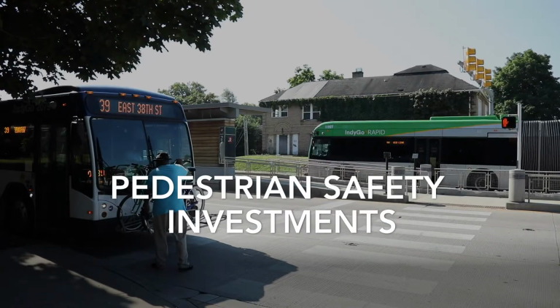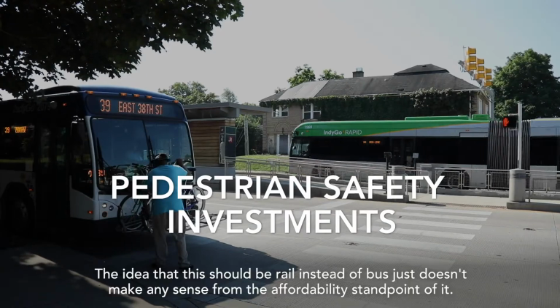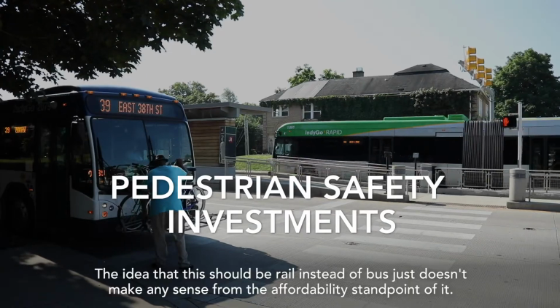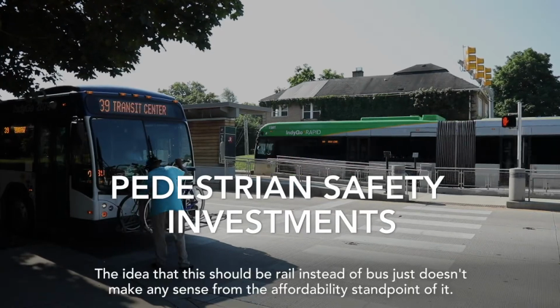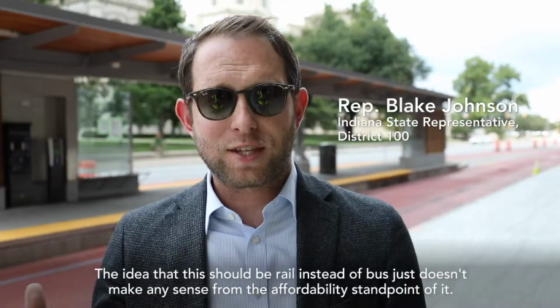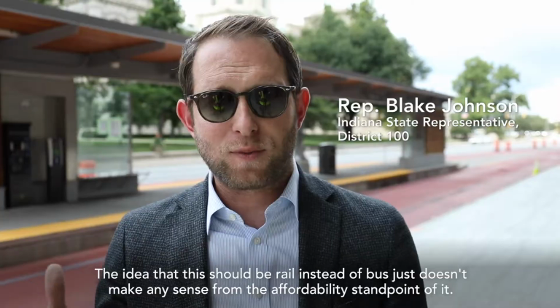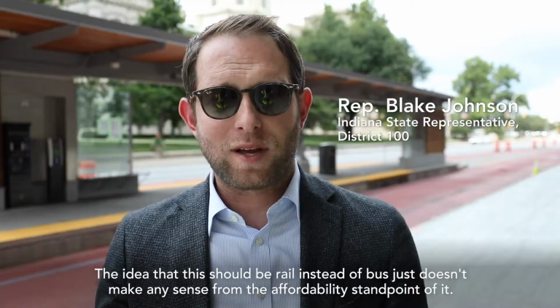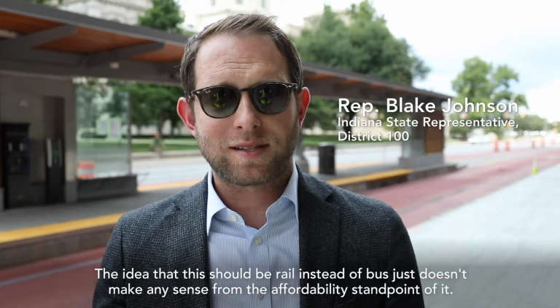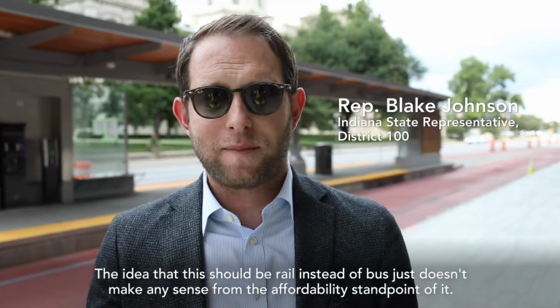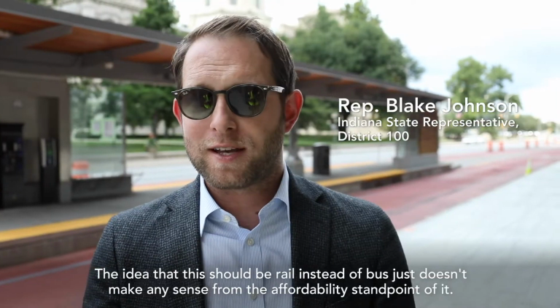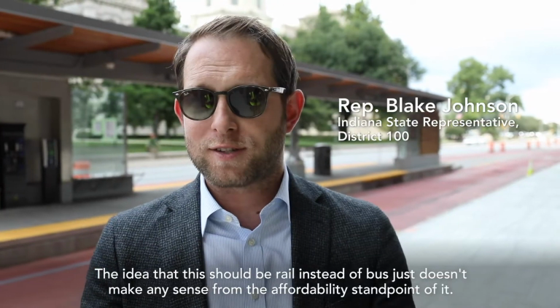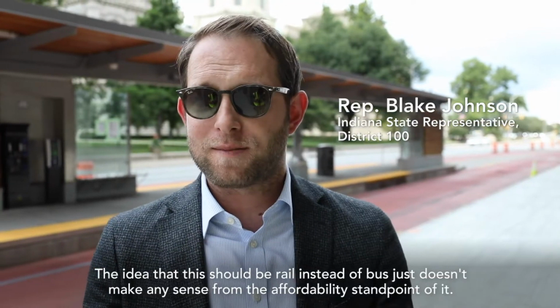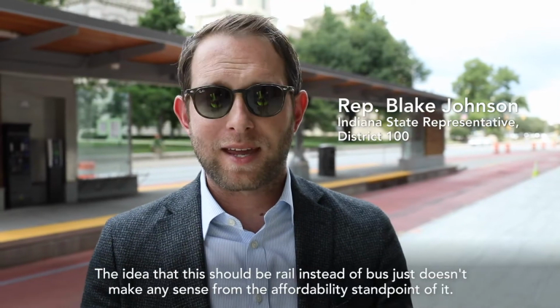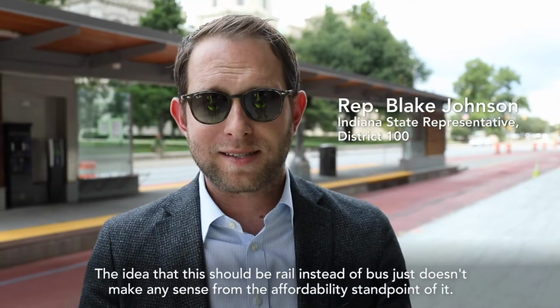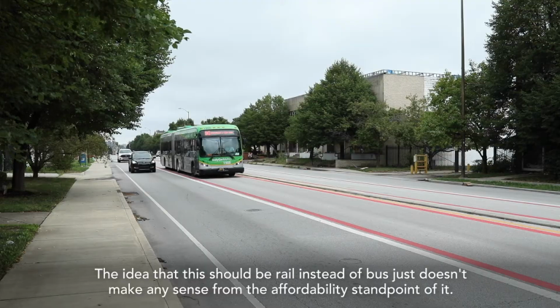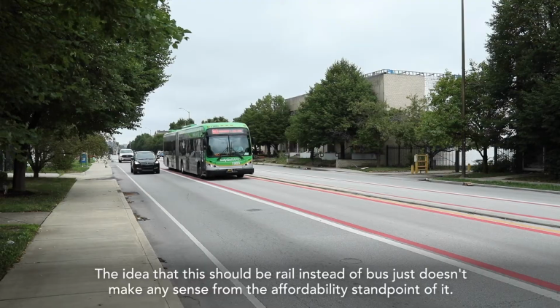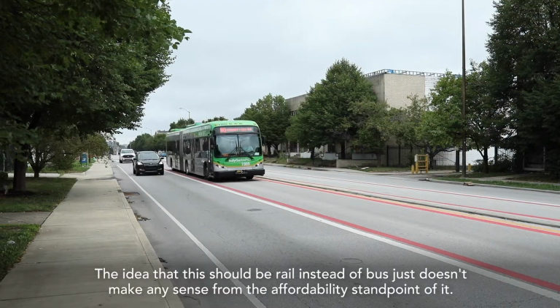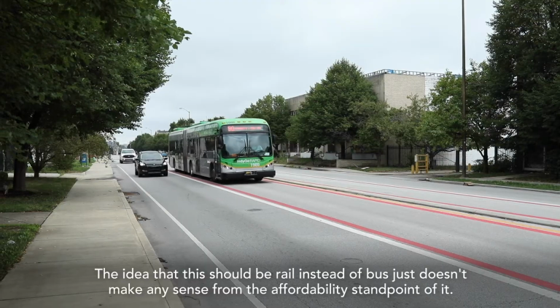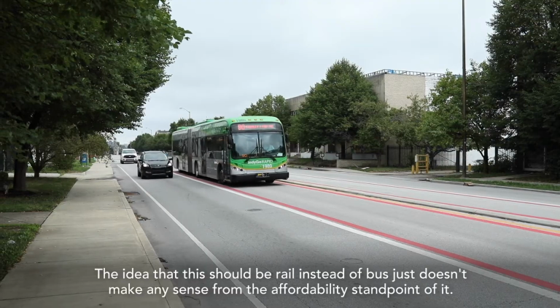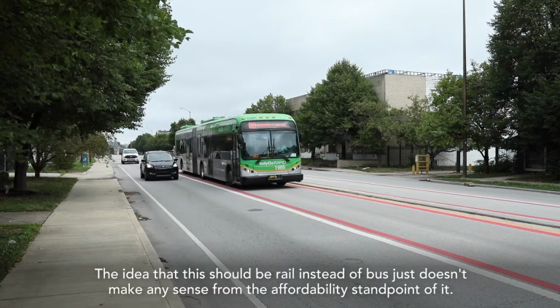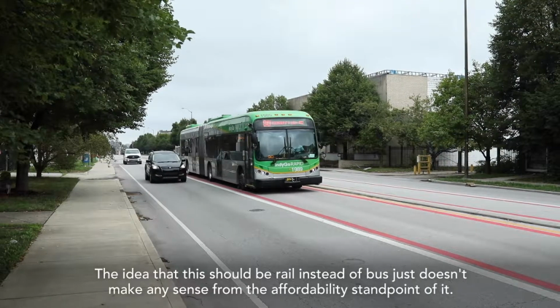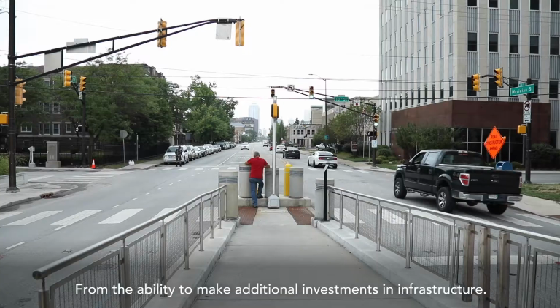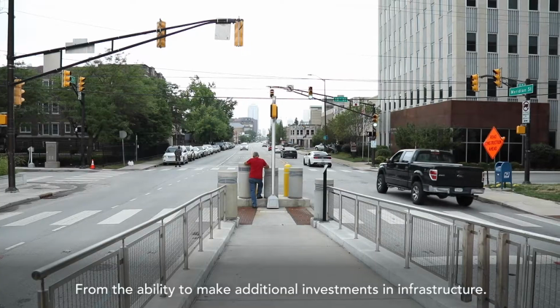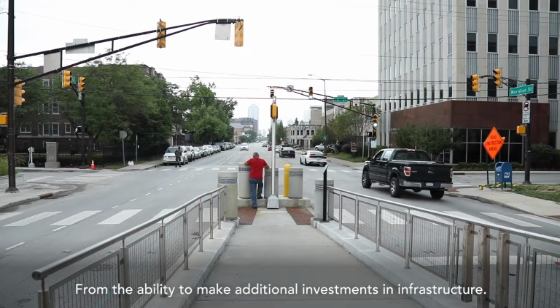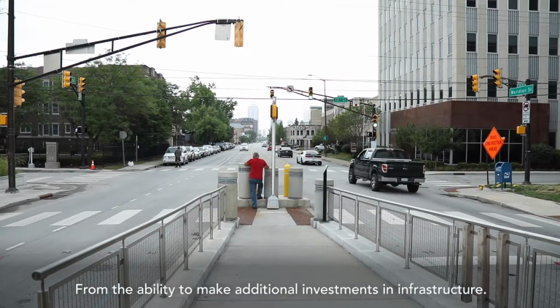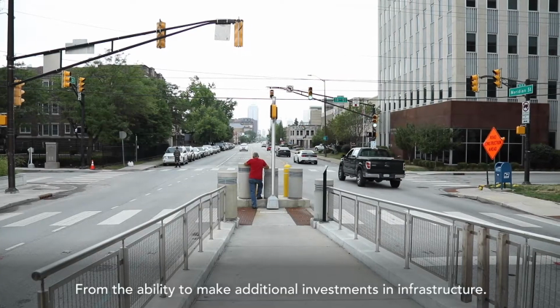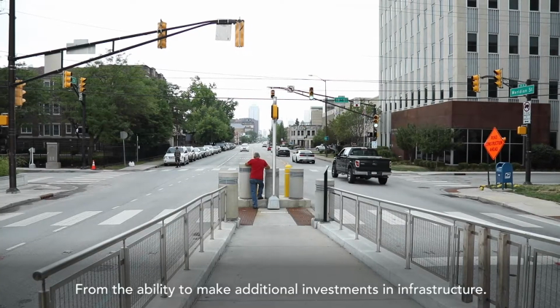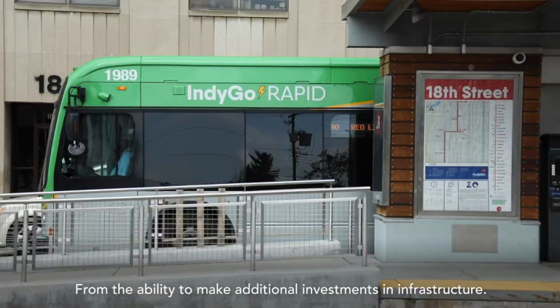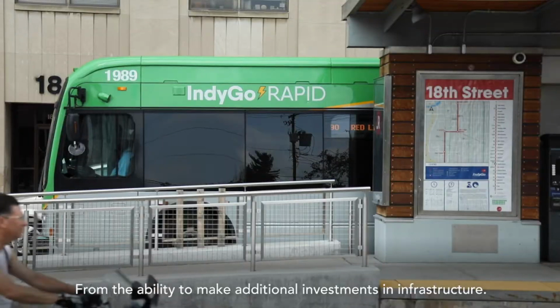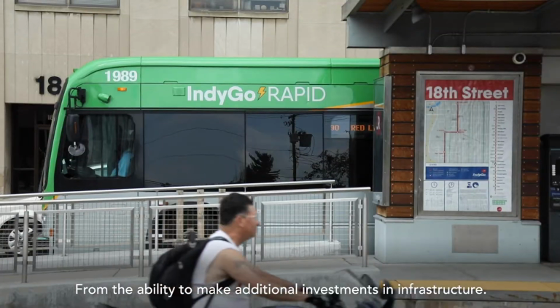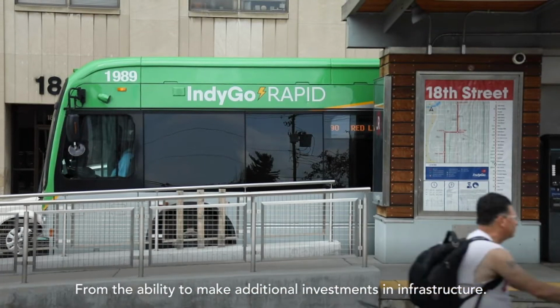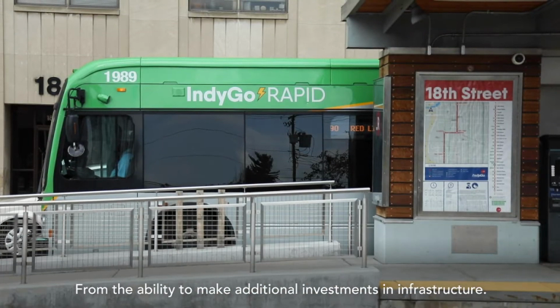The idea that this should be rail instead of bus just doesn't make any sense from the affordability standpoint or from the ability to make additional investments in infrastructure.